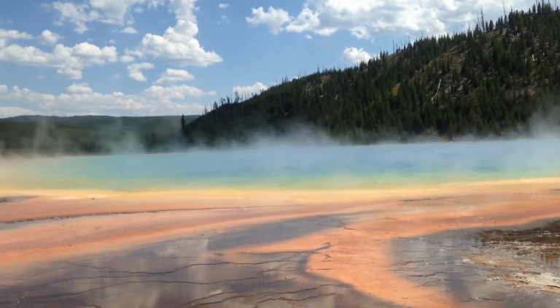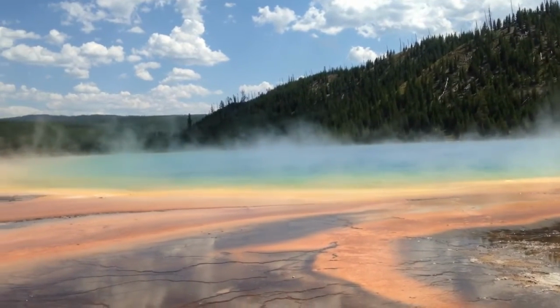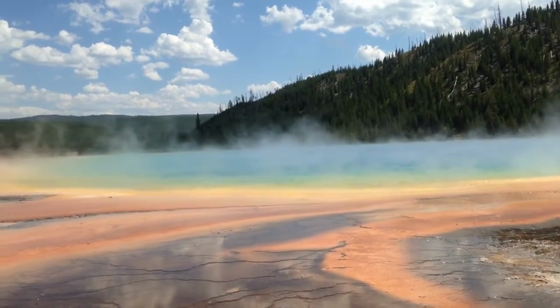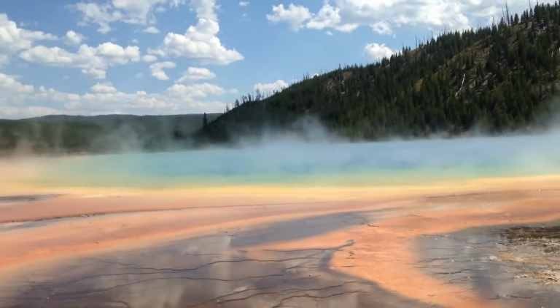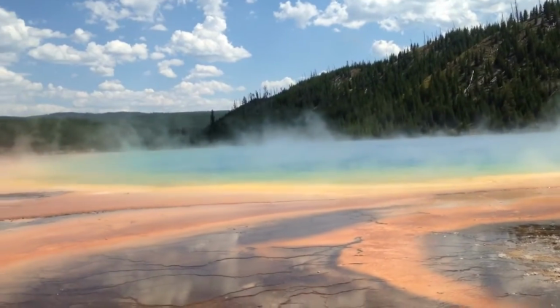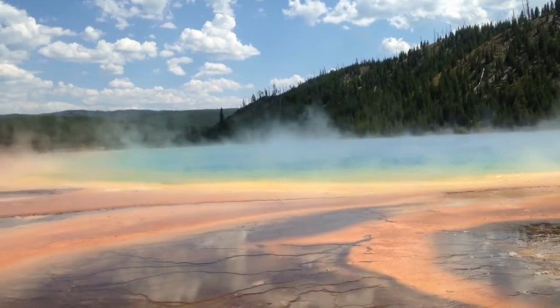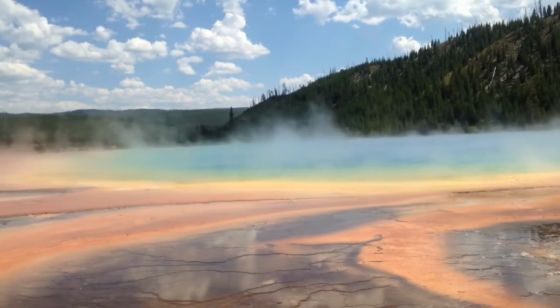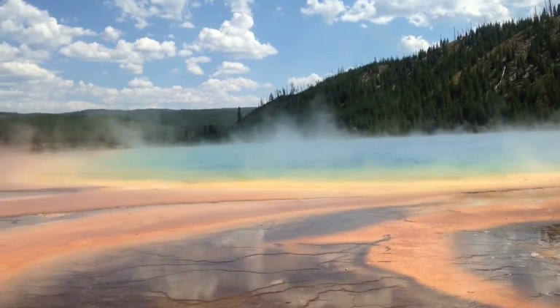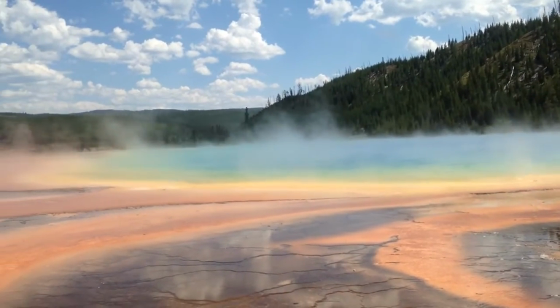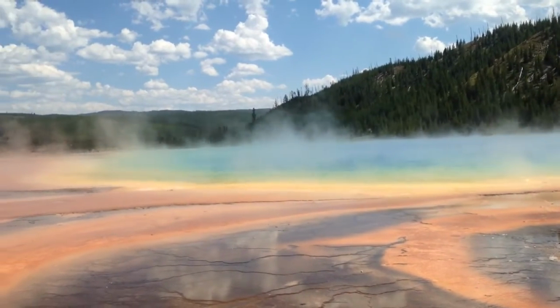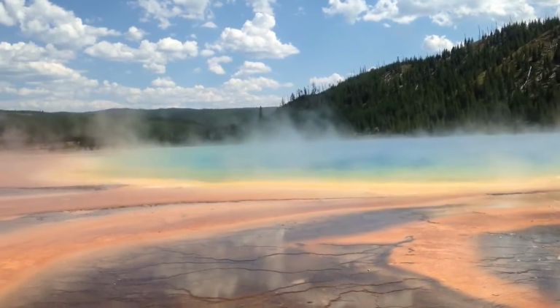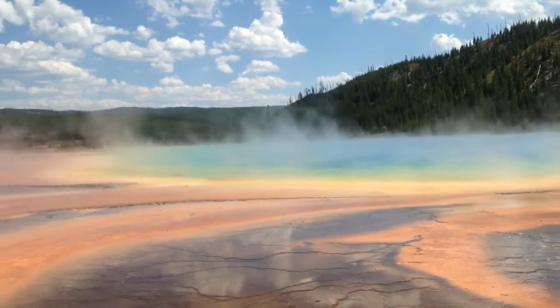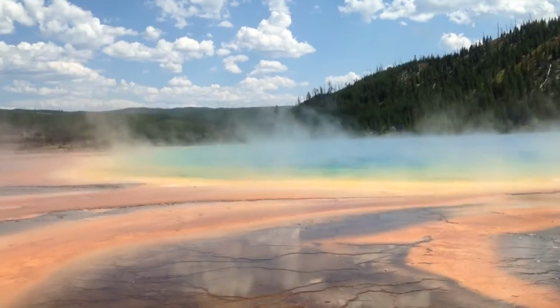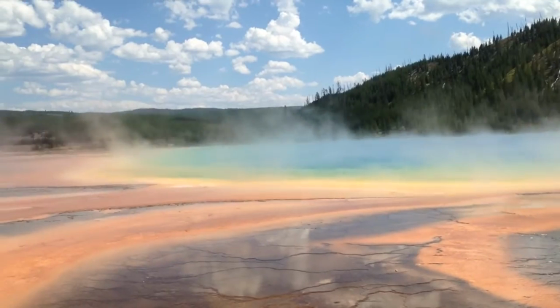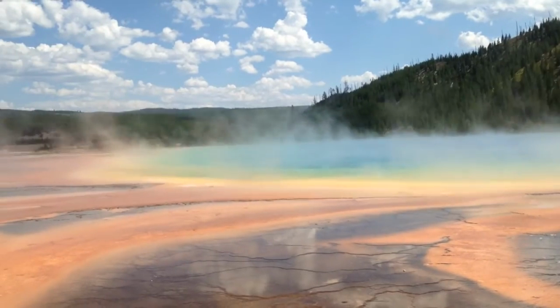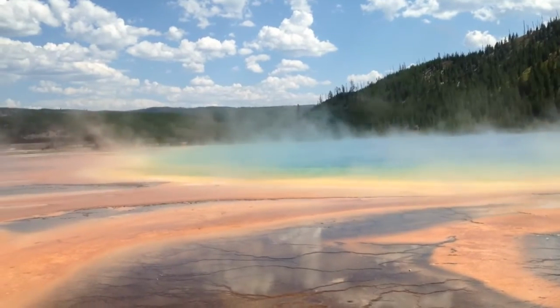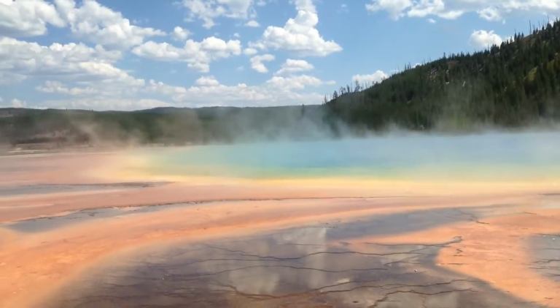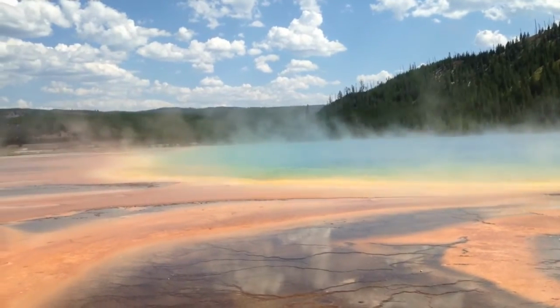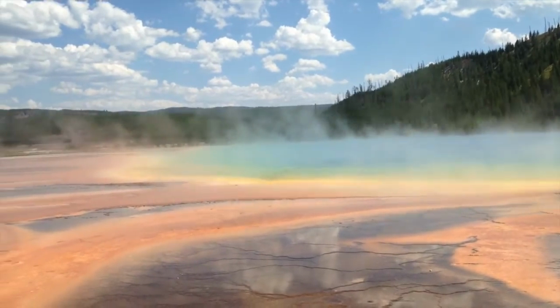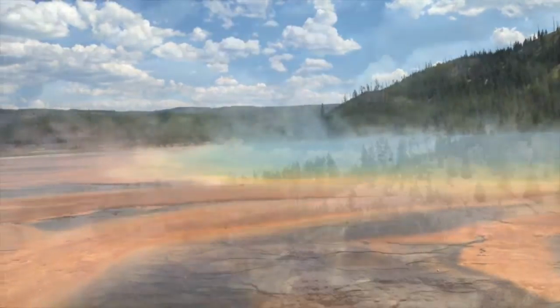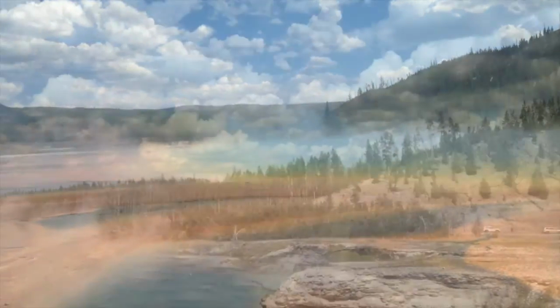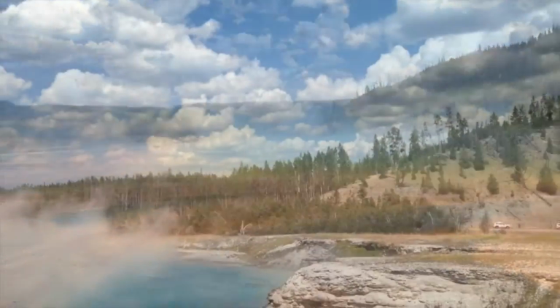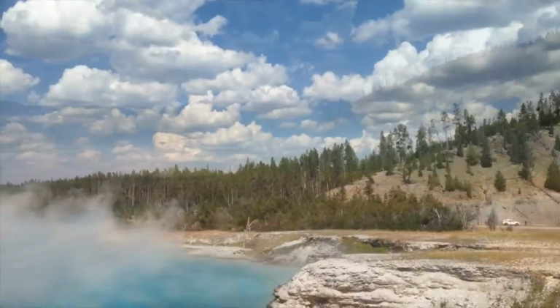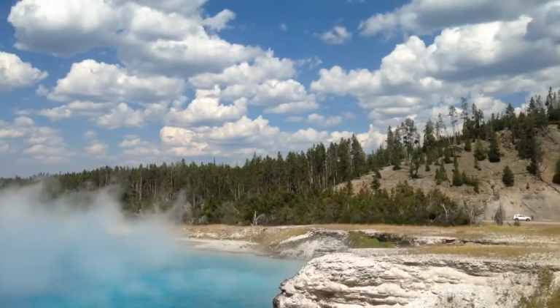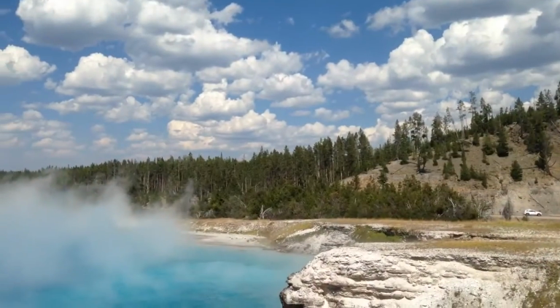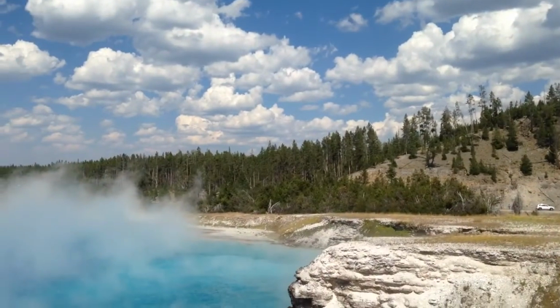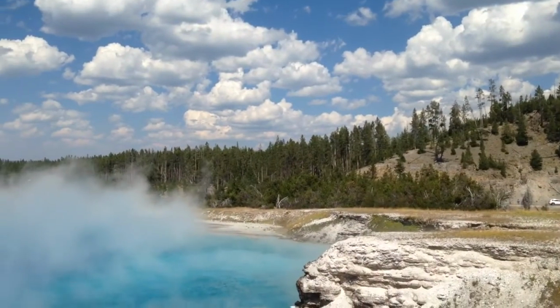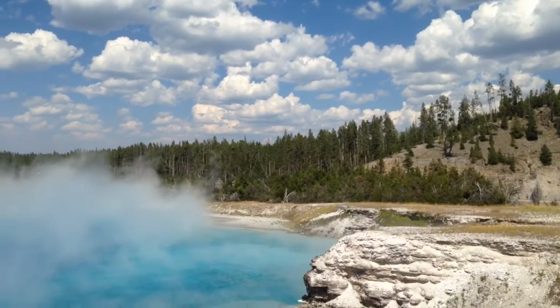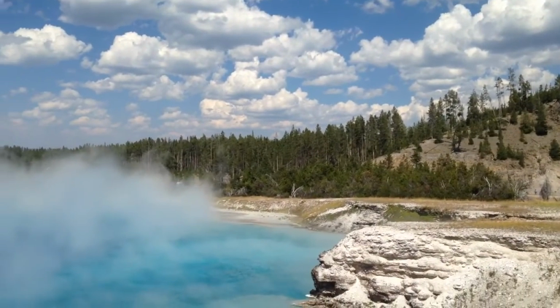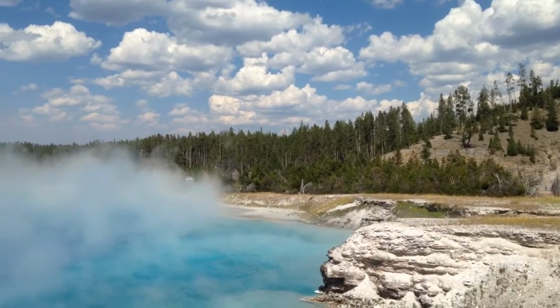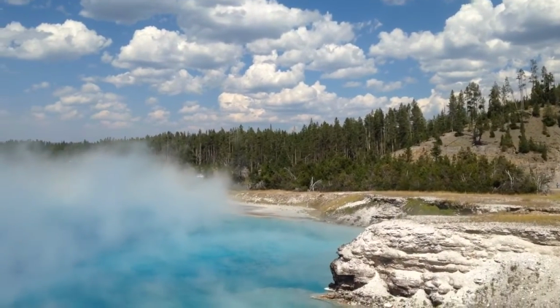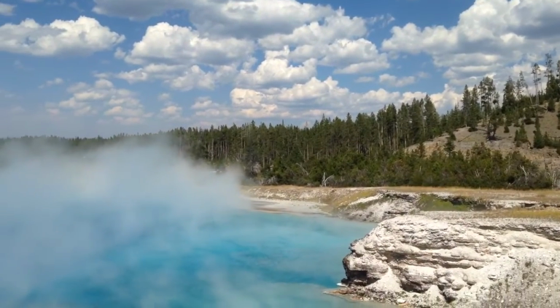Our favorite part about the campsite is its proximity to Yellowstone National Park. It was just a few miles to the entrance.